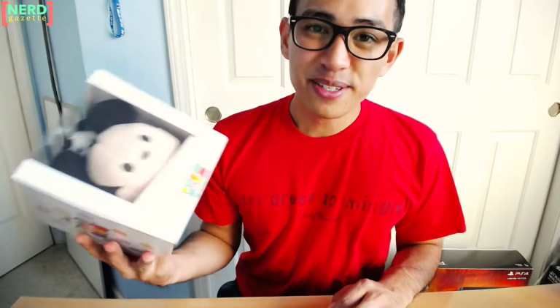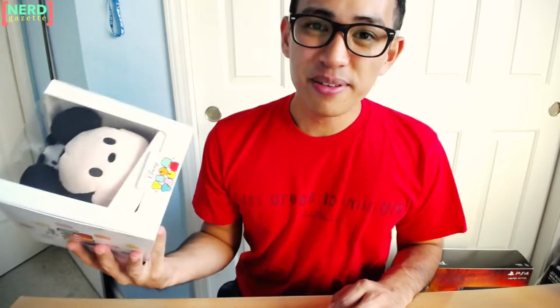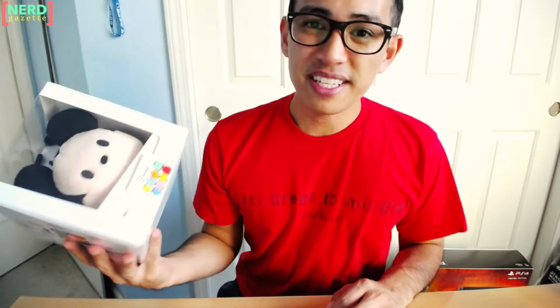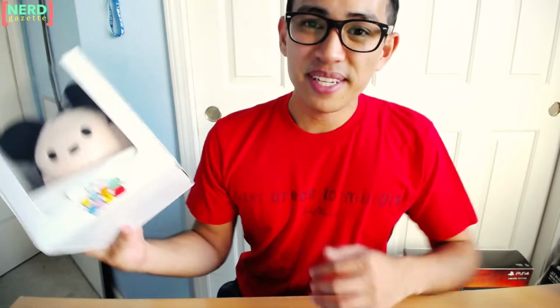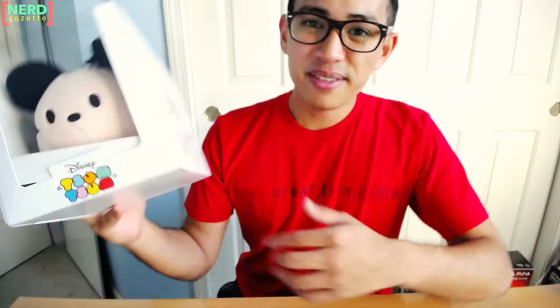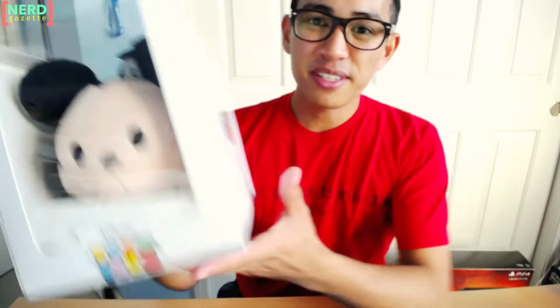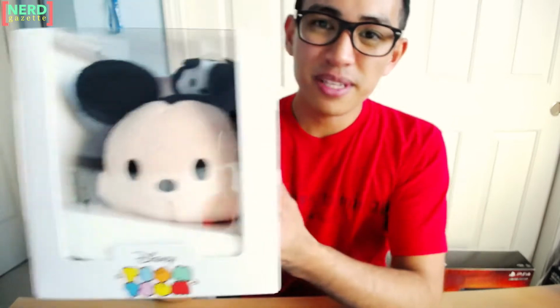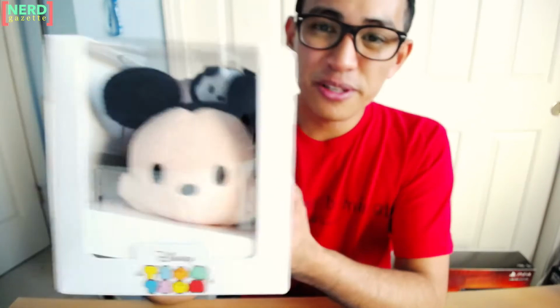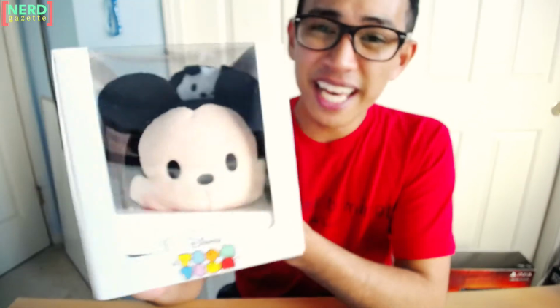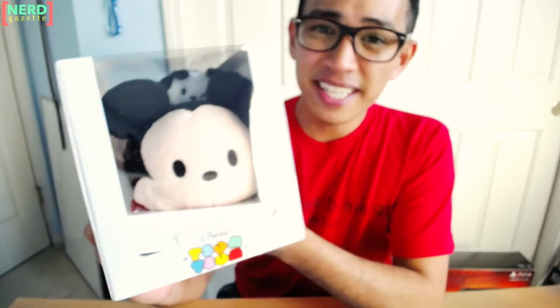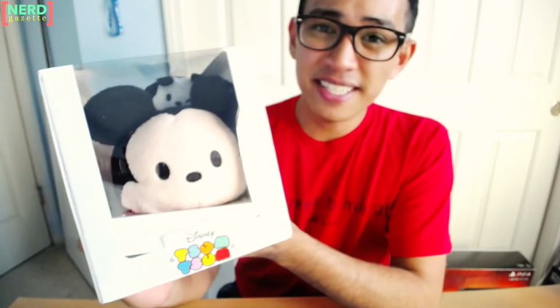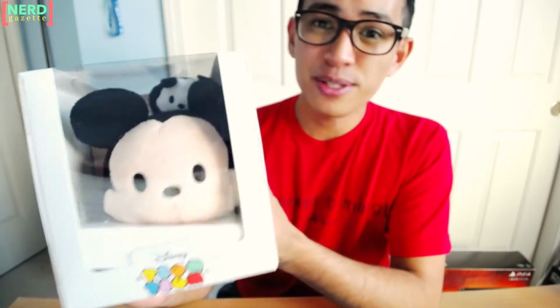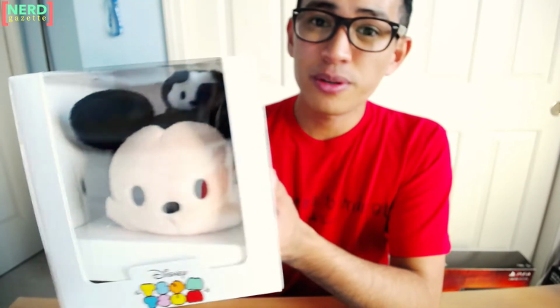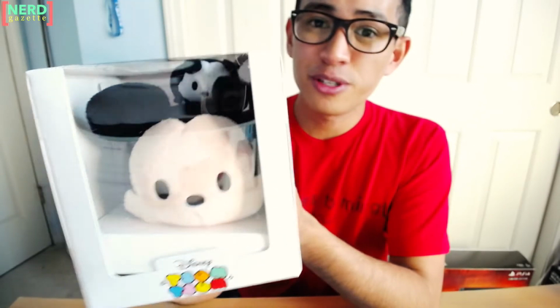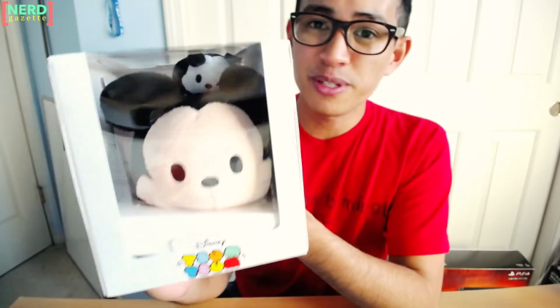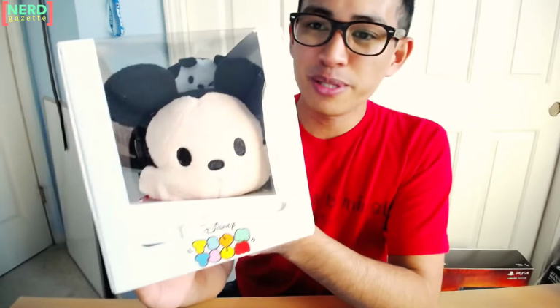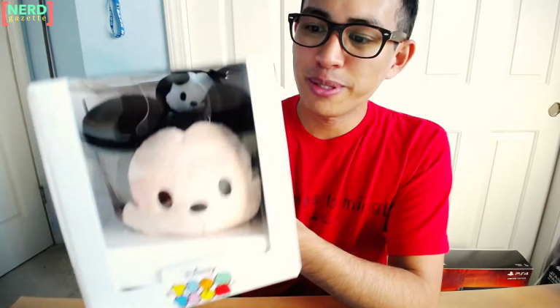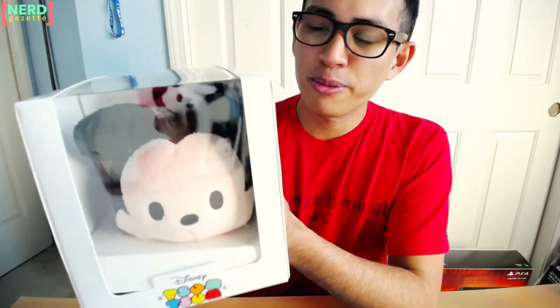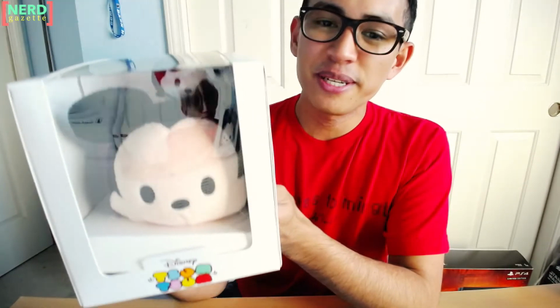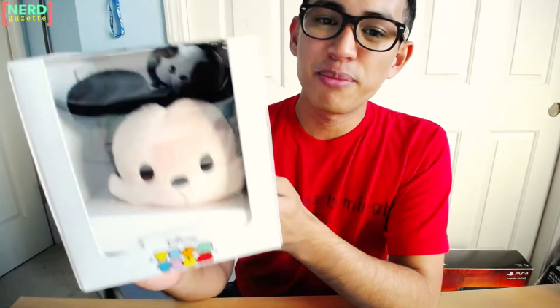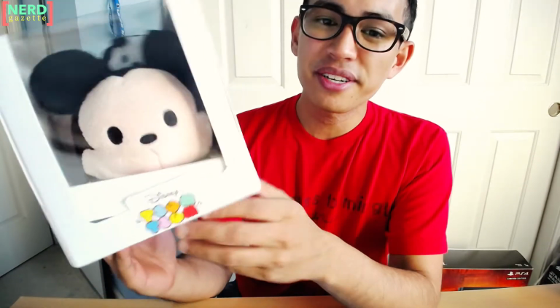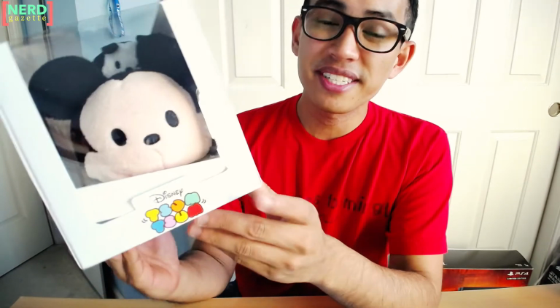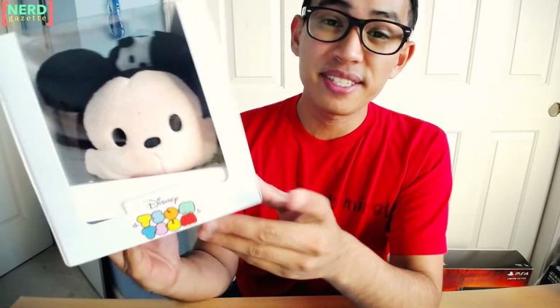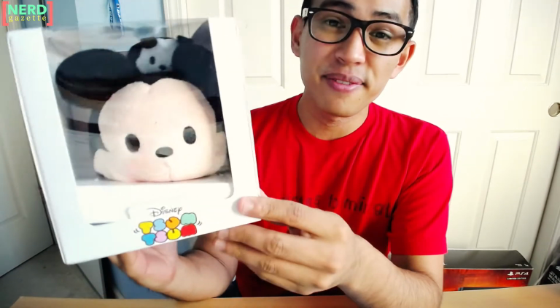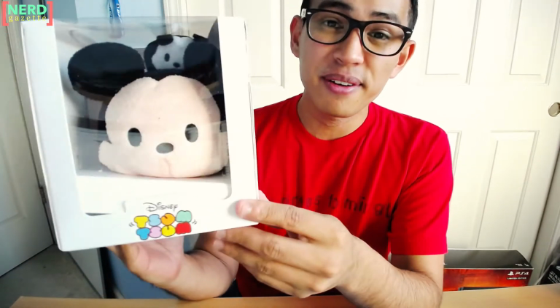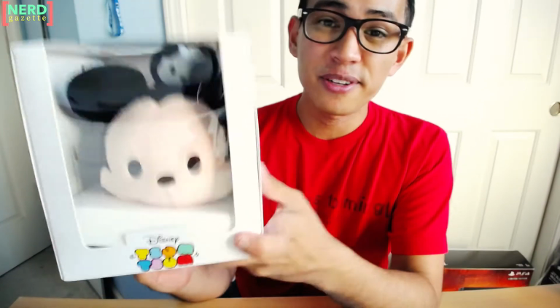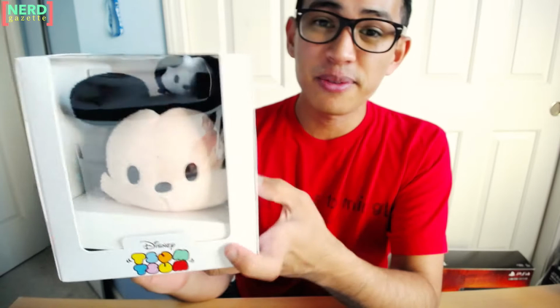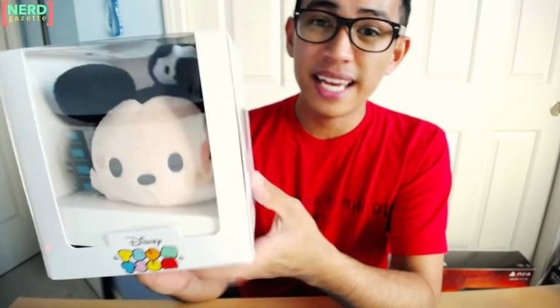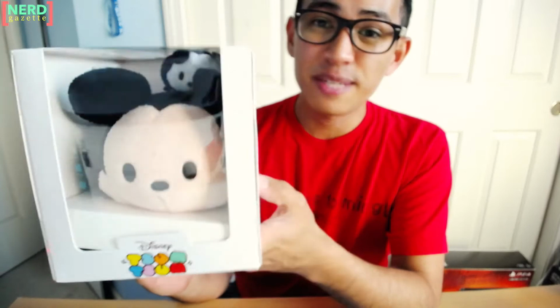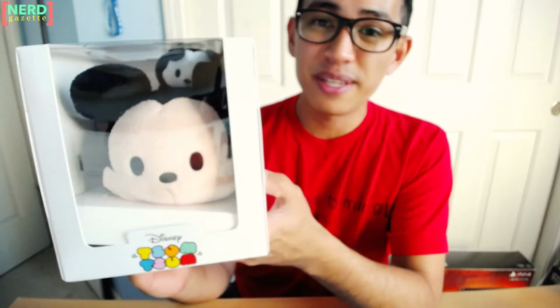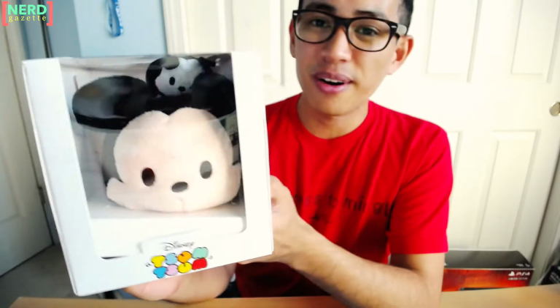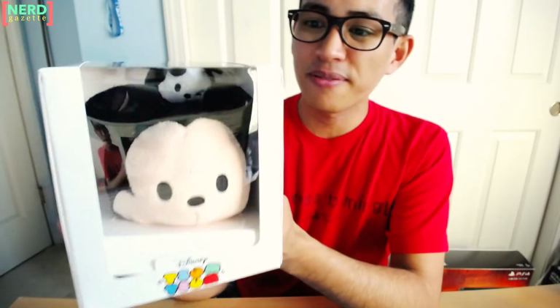How's it going? This video is going to be a look at the Disney Store Tsum Tsum subscription box. This is the very first one that has been offered.